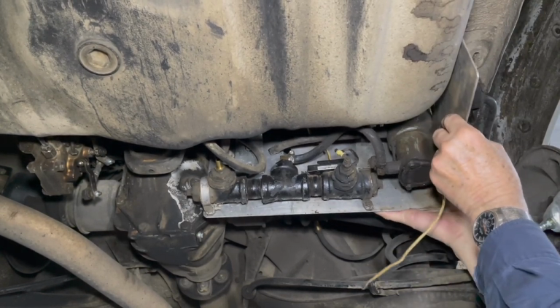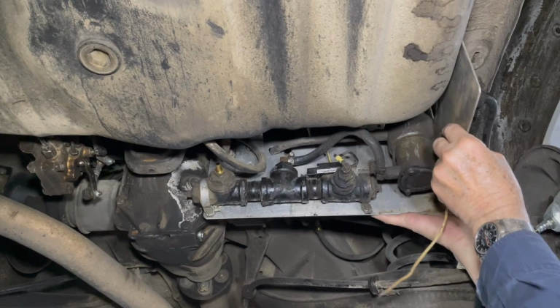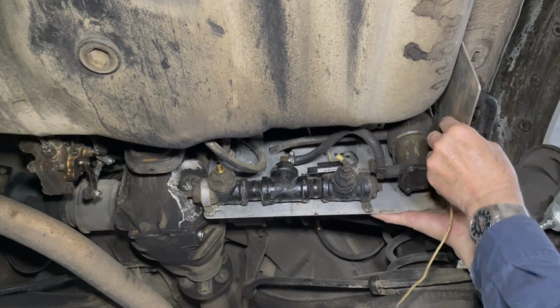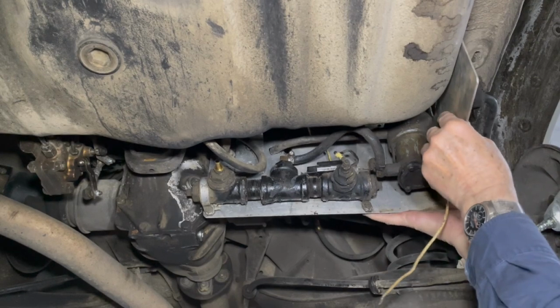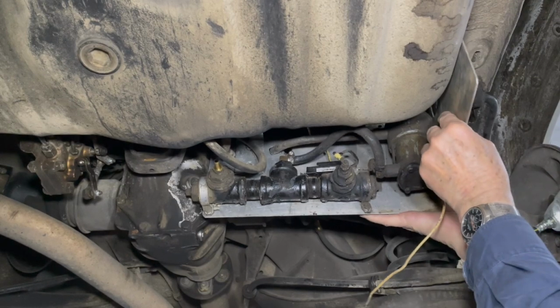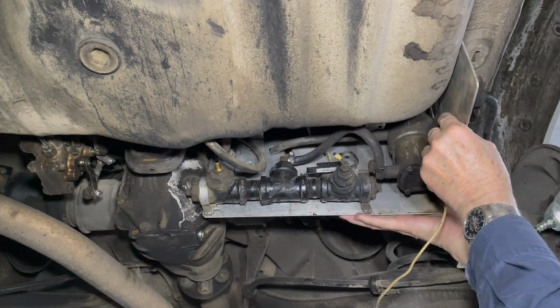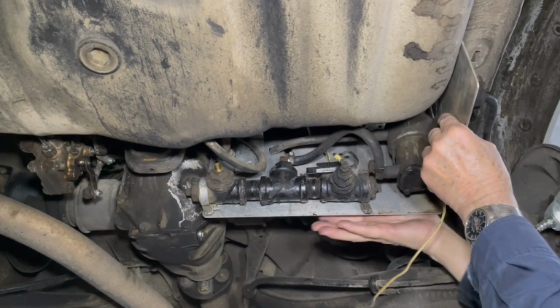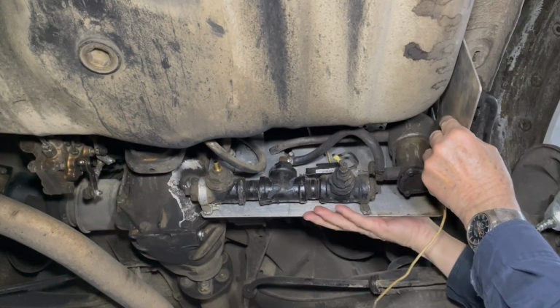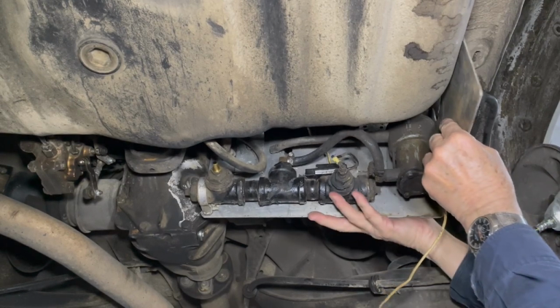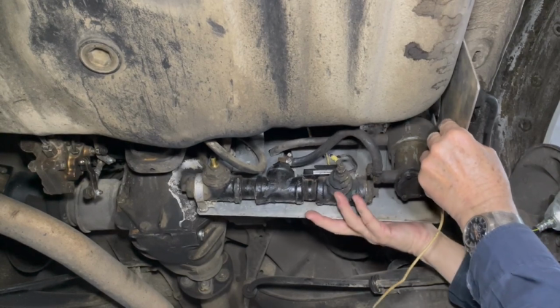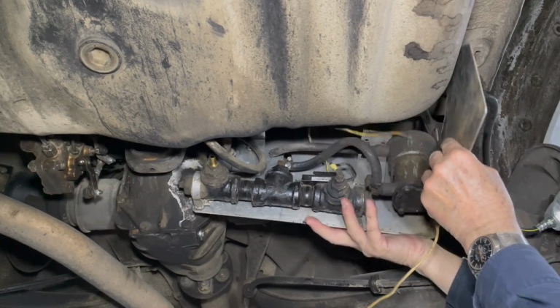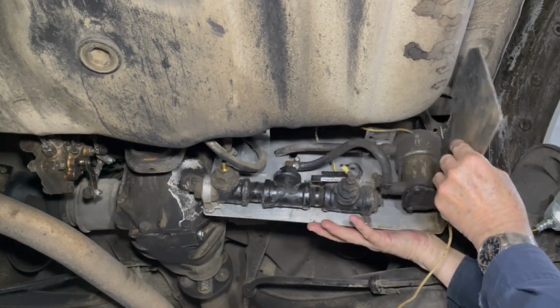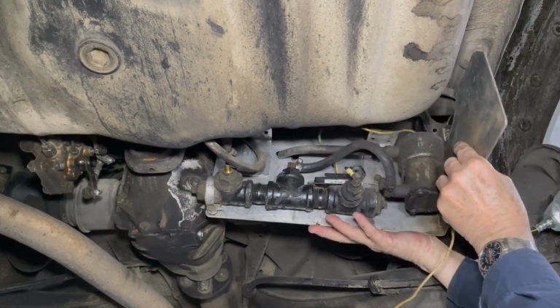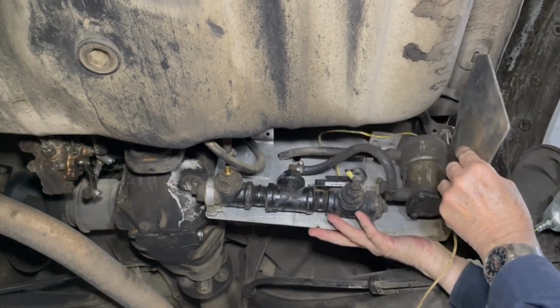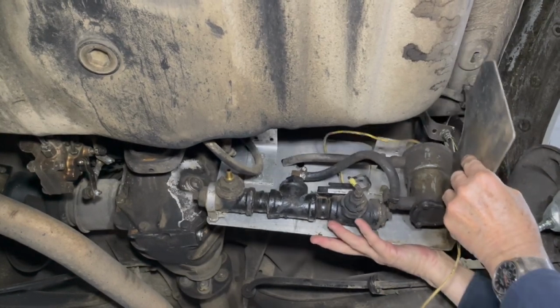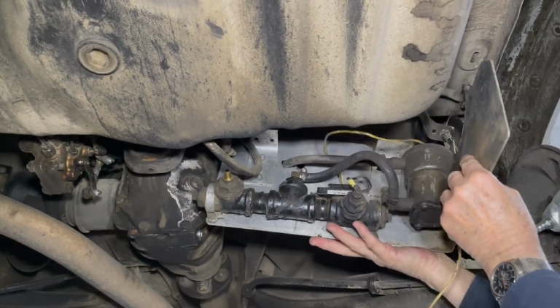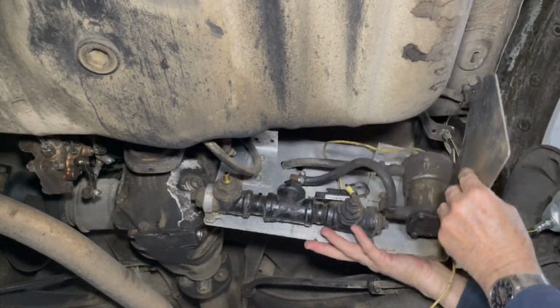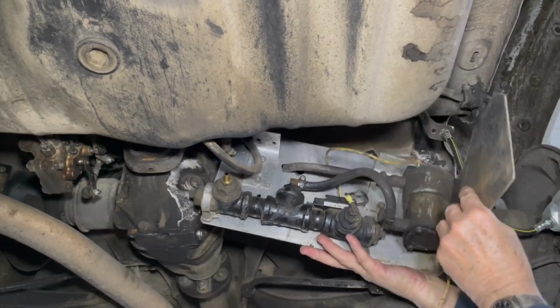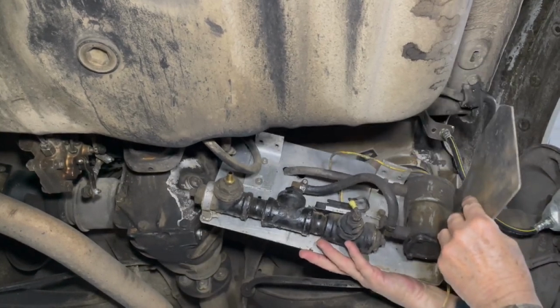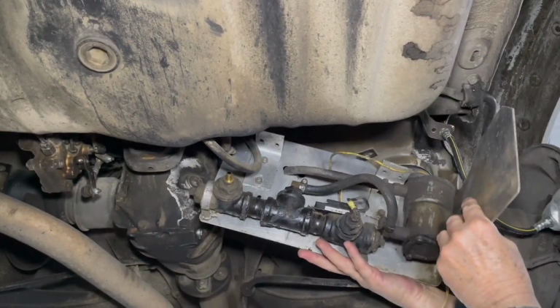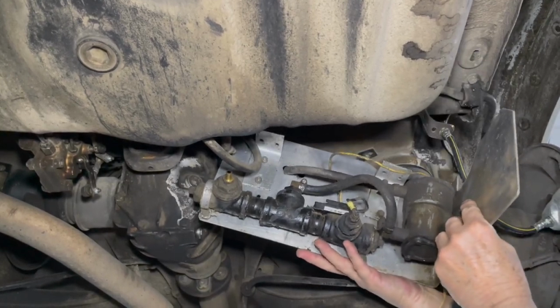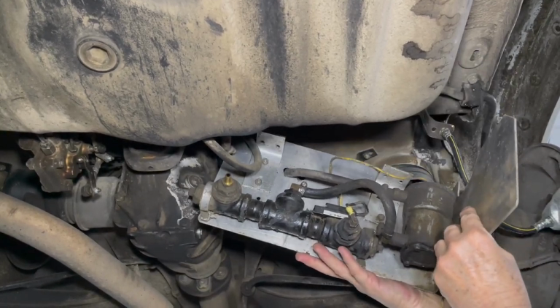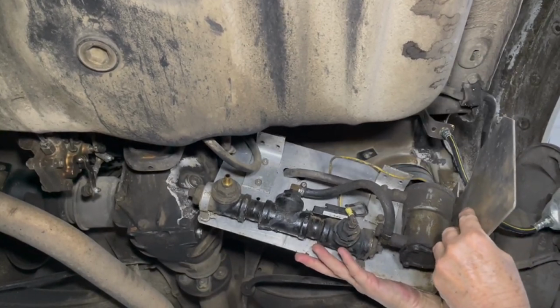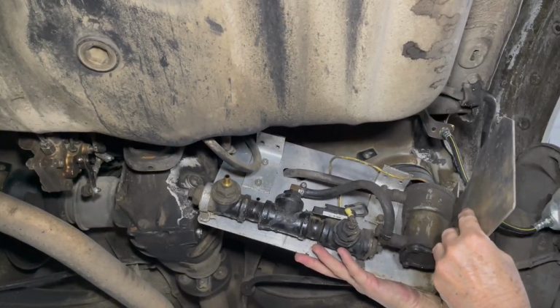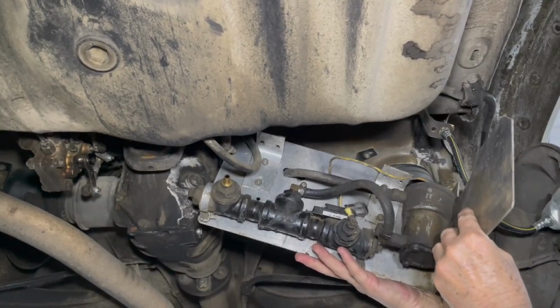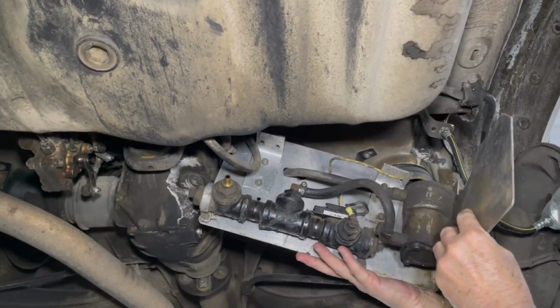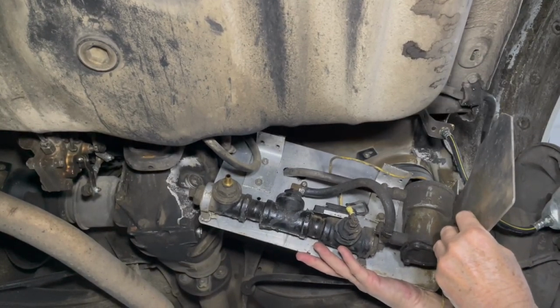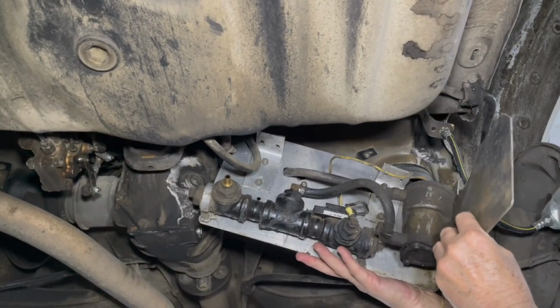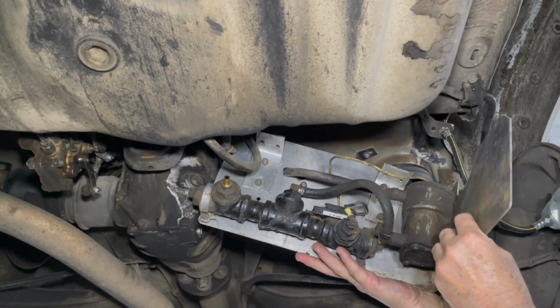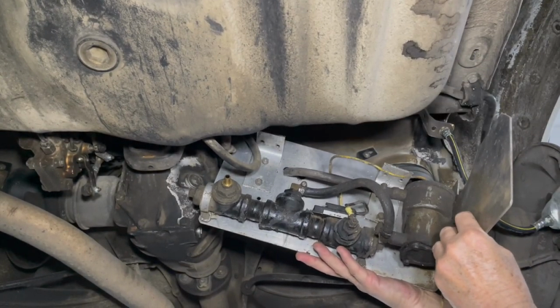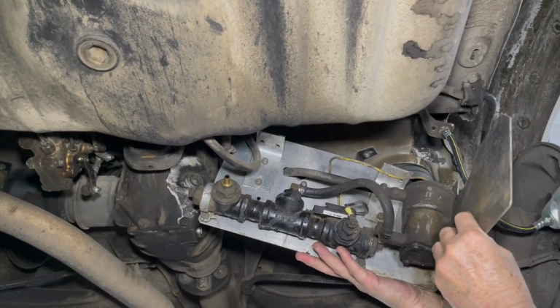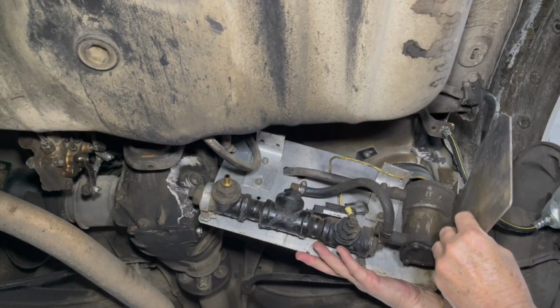That's how I do the SVO conversions in the 300TD wagons.